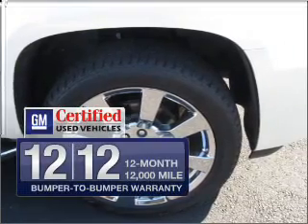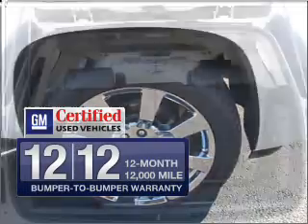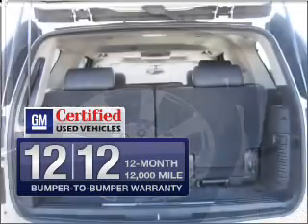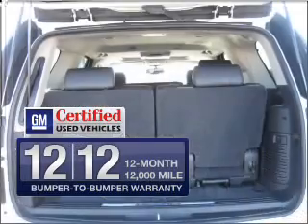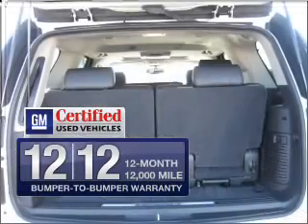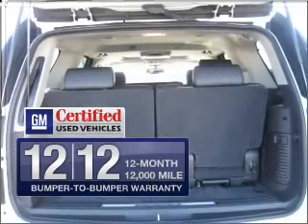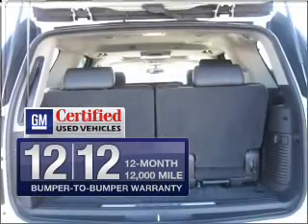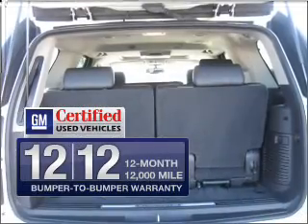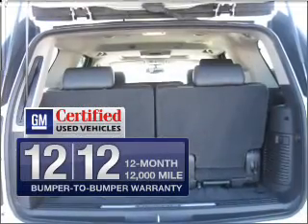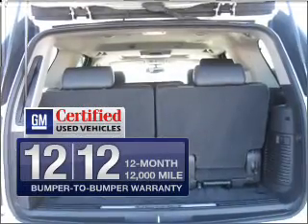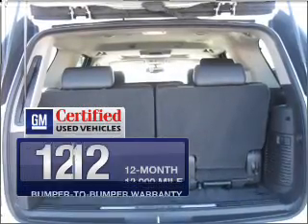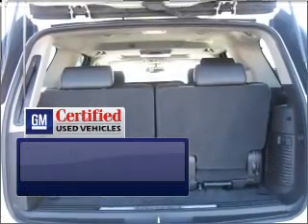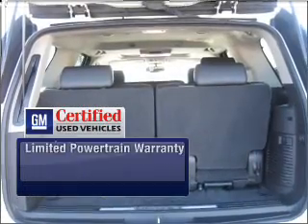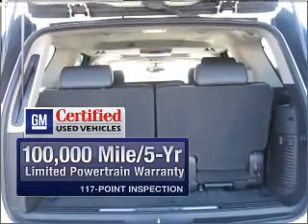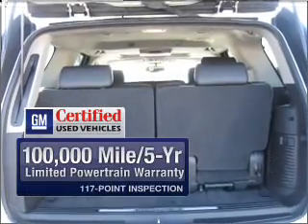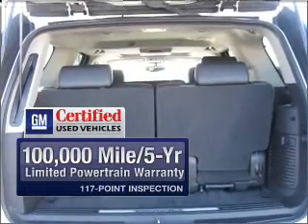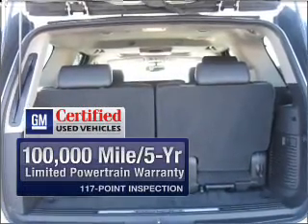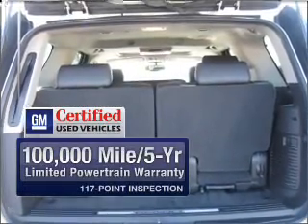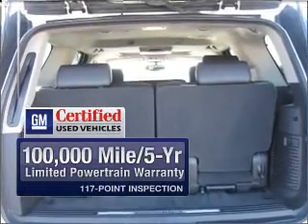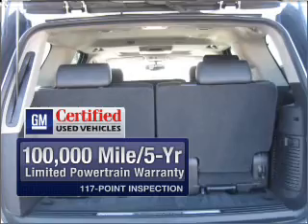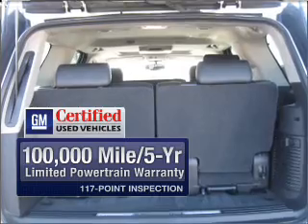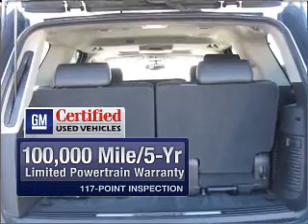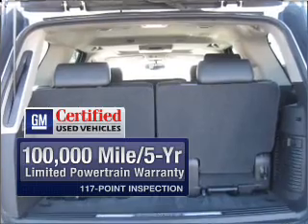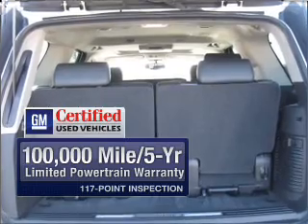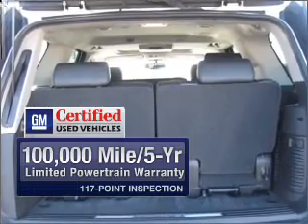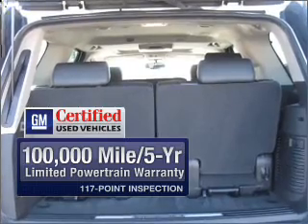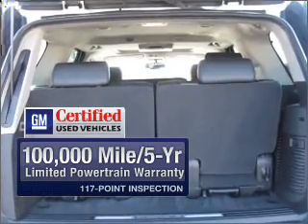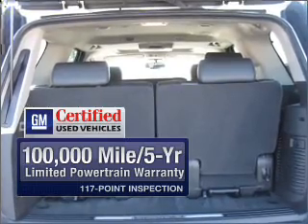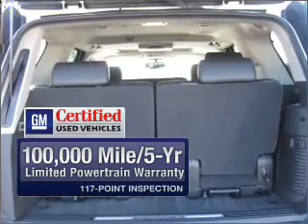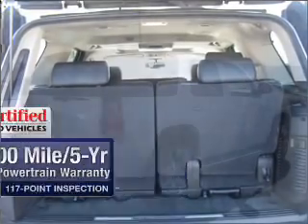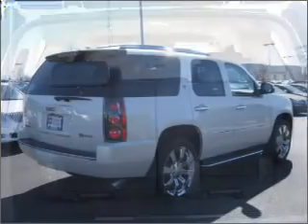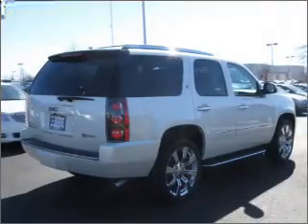you get a 12-month, 12,000-mile bumper-to-bumper warranty, as well as a 3-day satisfaction guarantee.